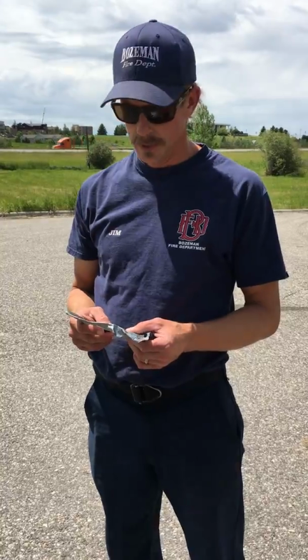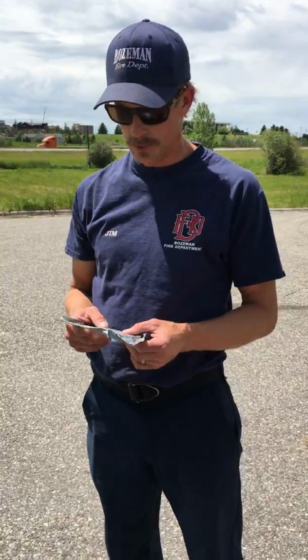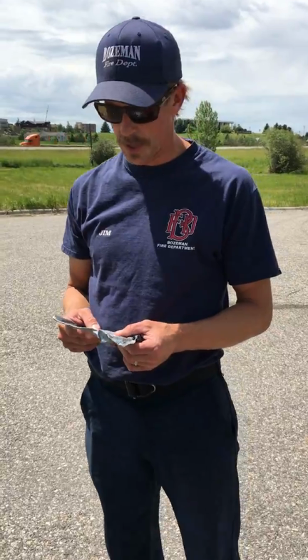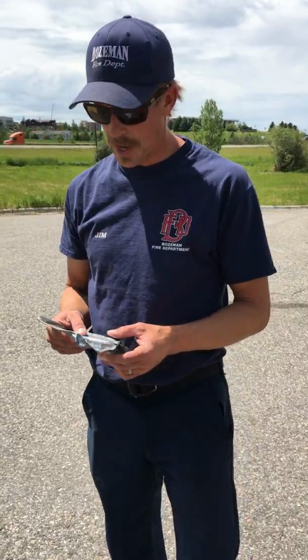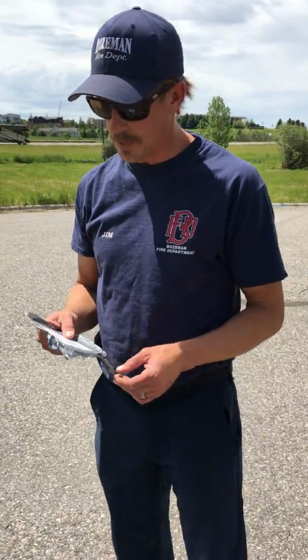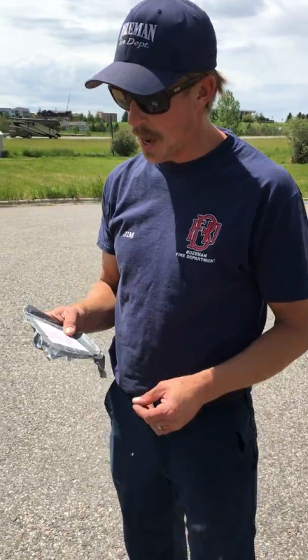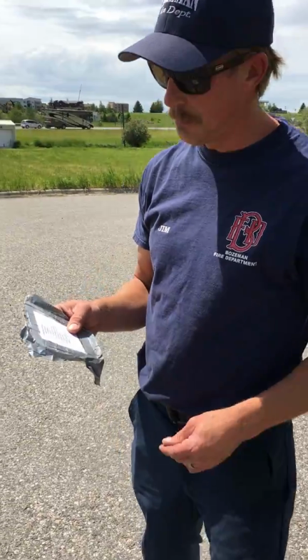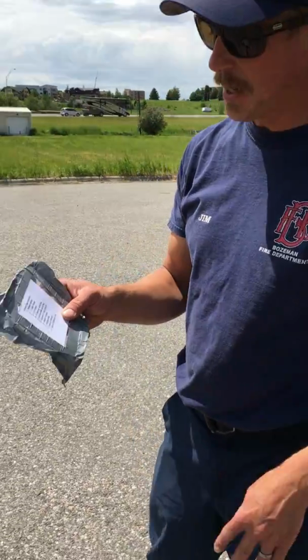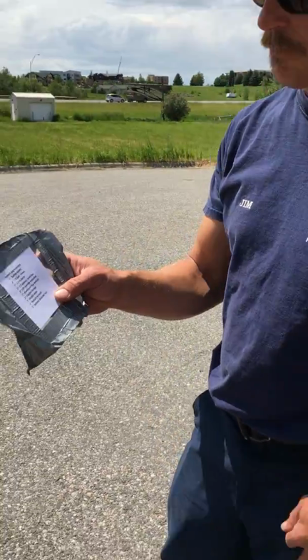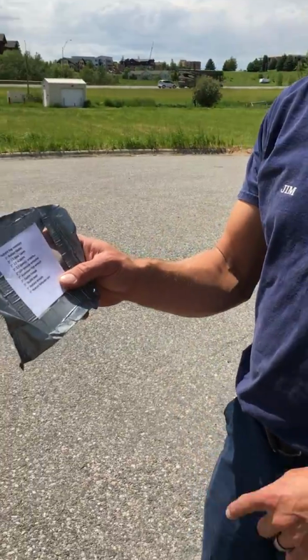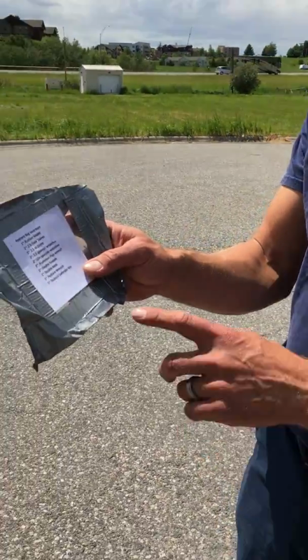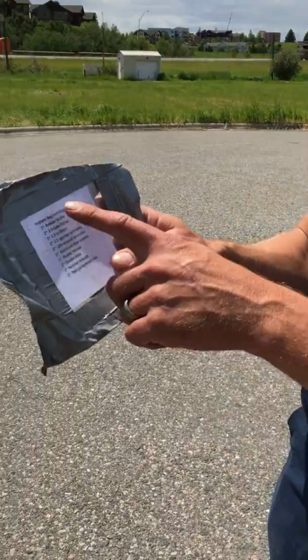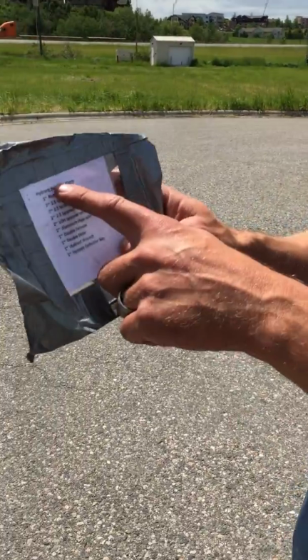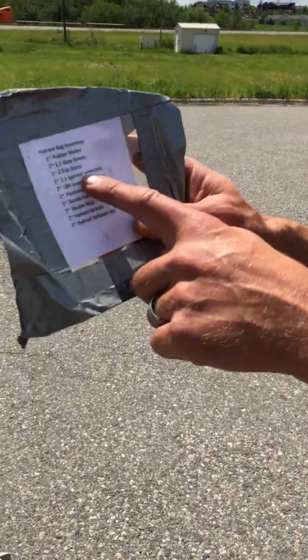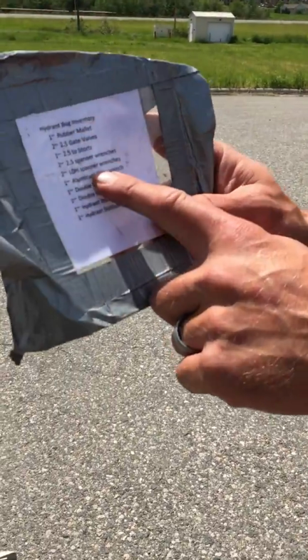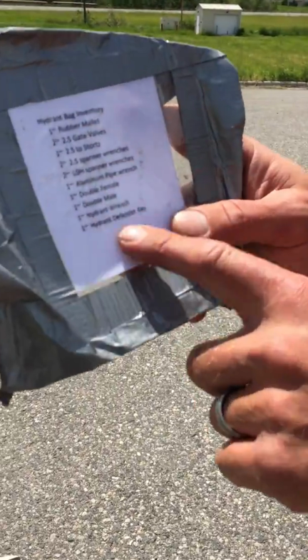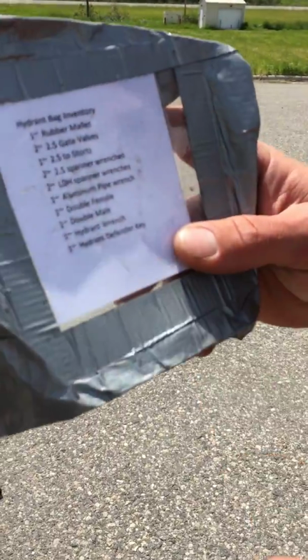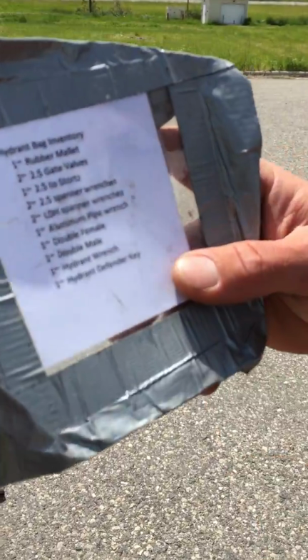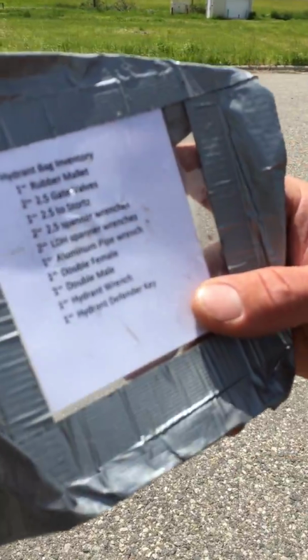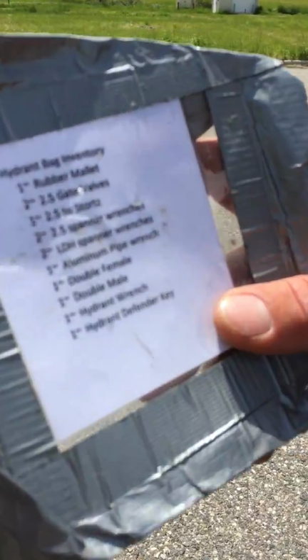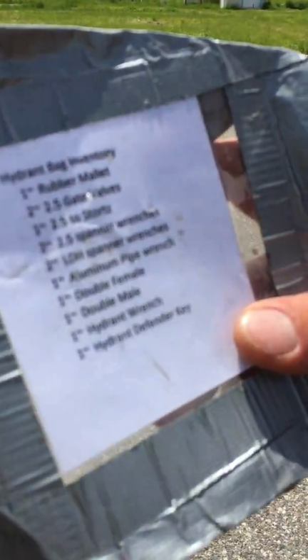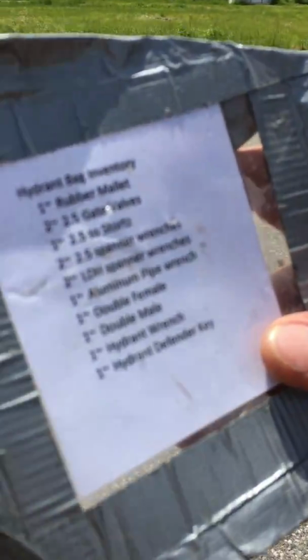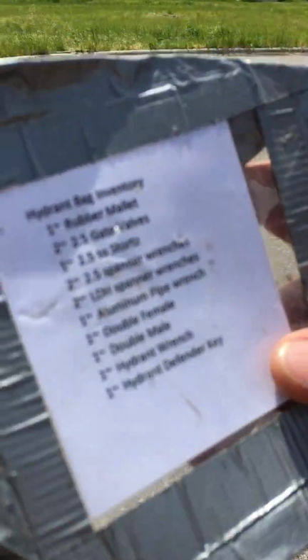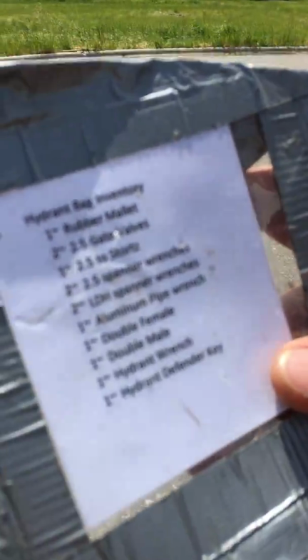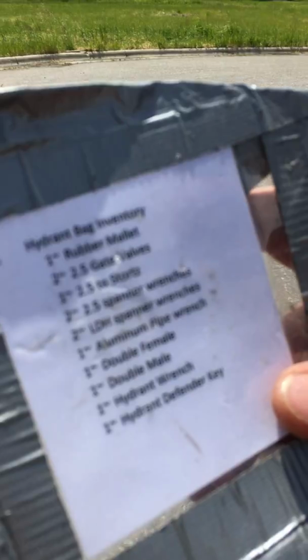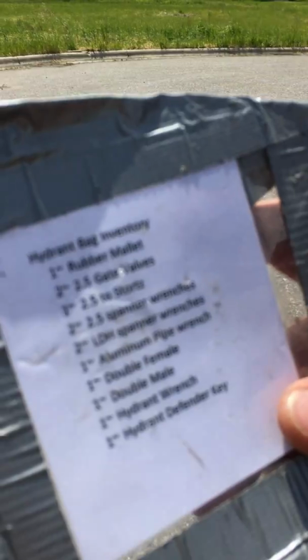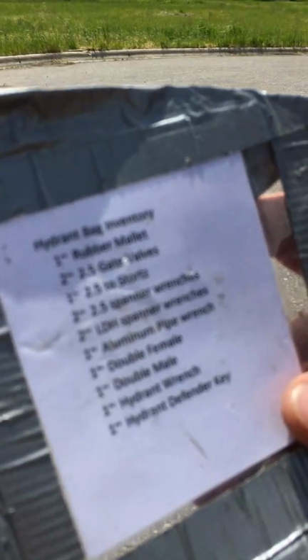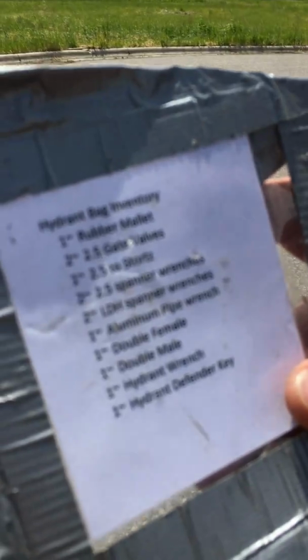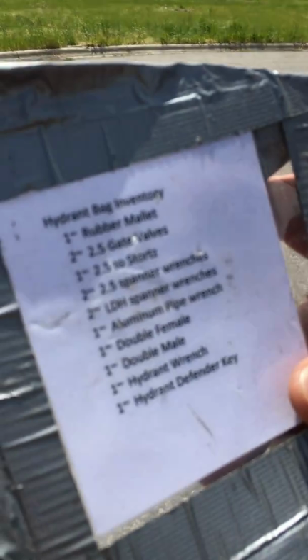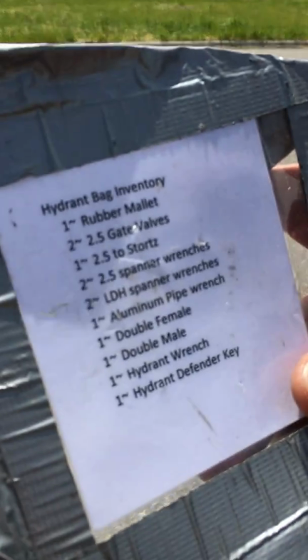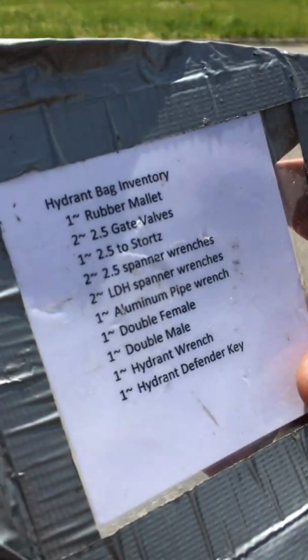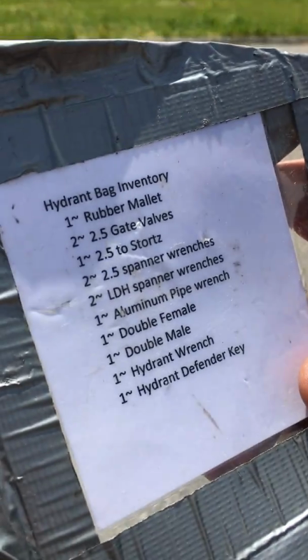Here we have the hydrant bag inventory. It has everything that's on the list. We'll want to check that on all our truck checks.